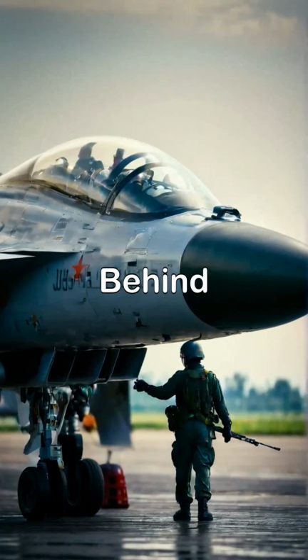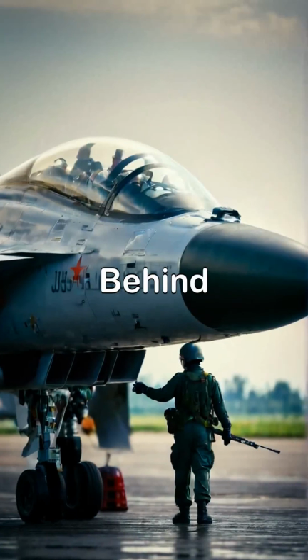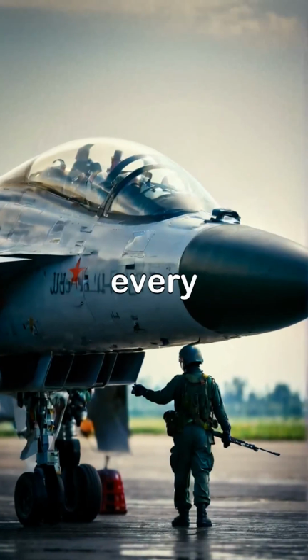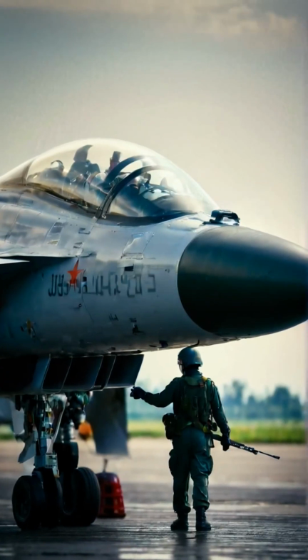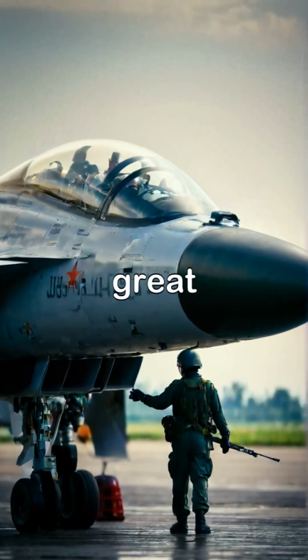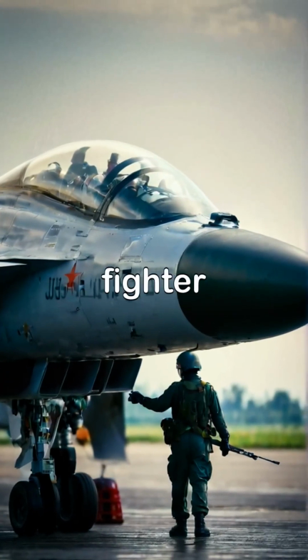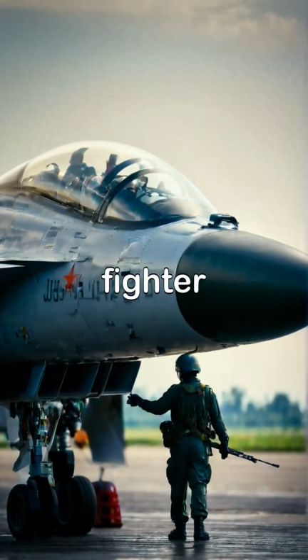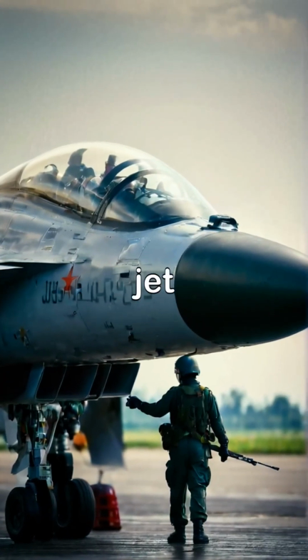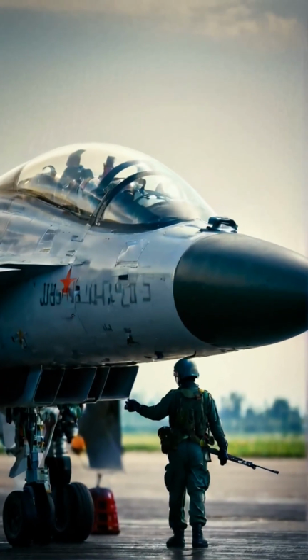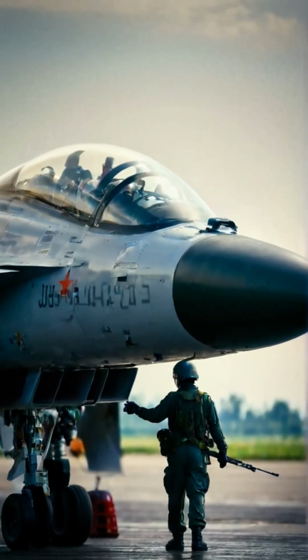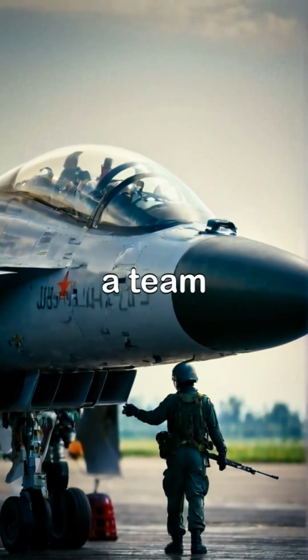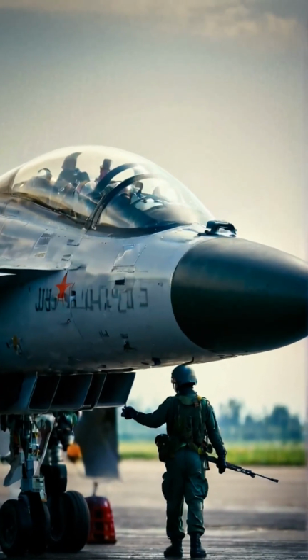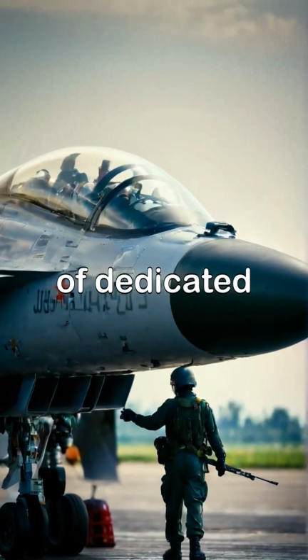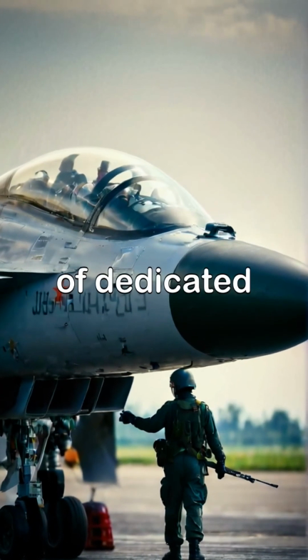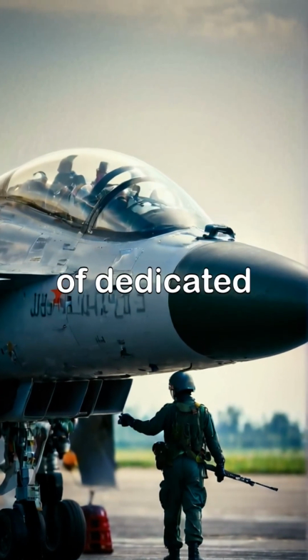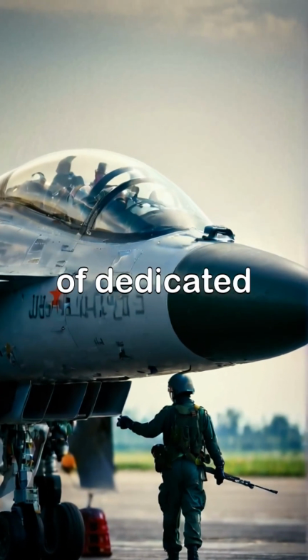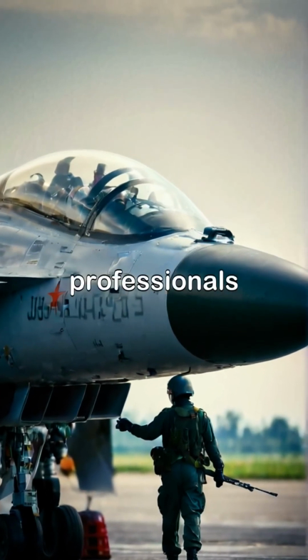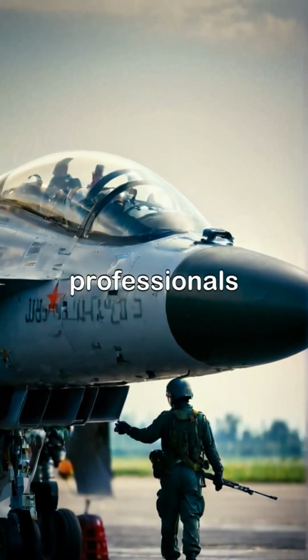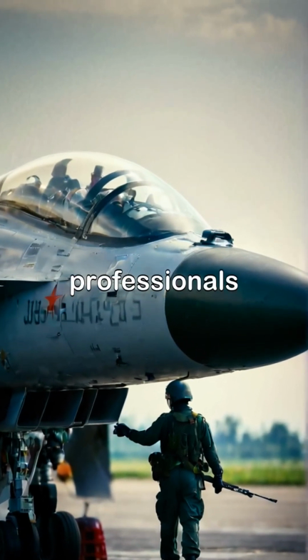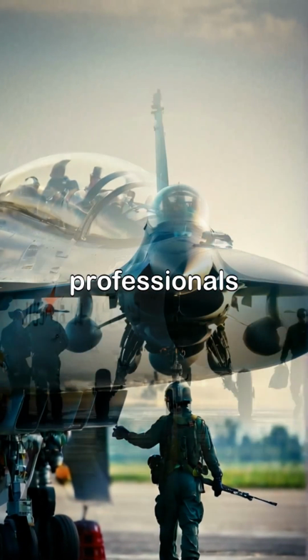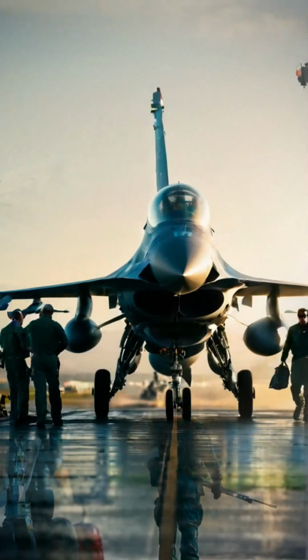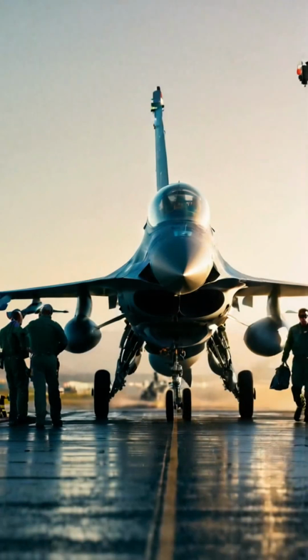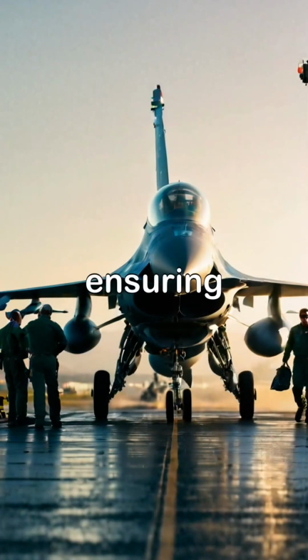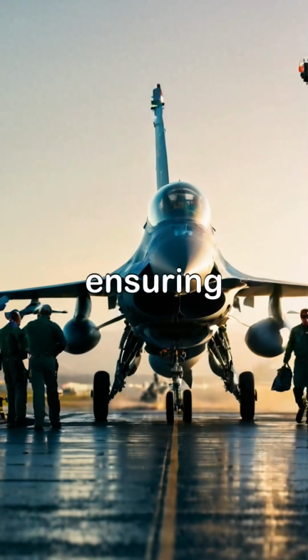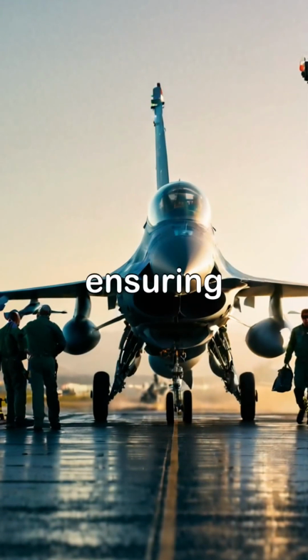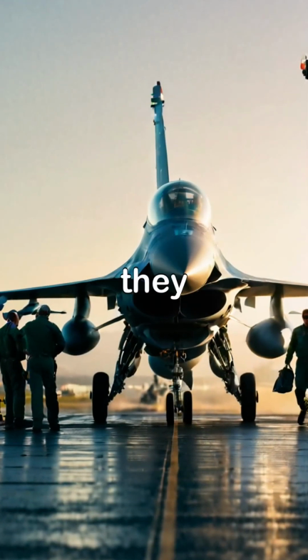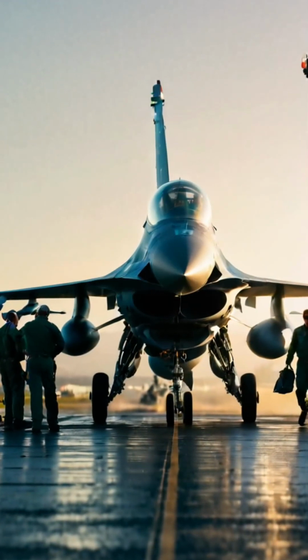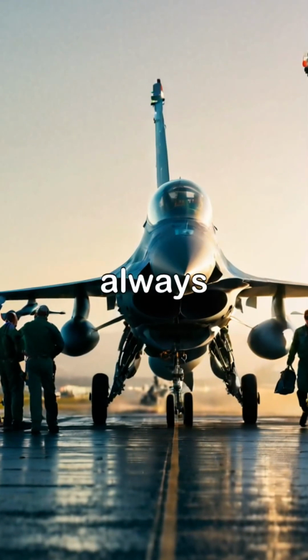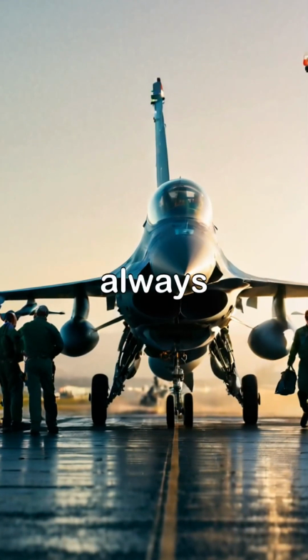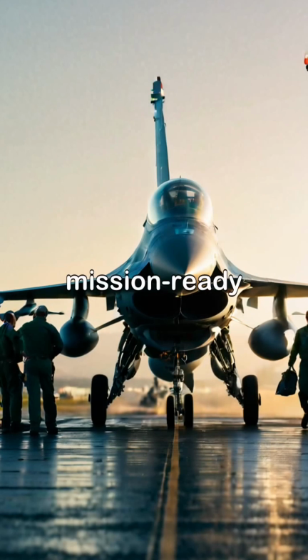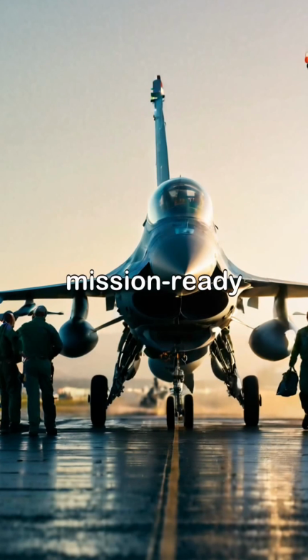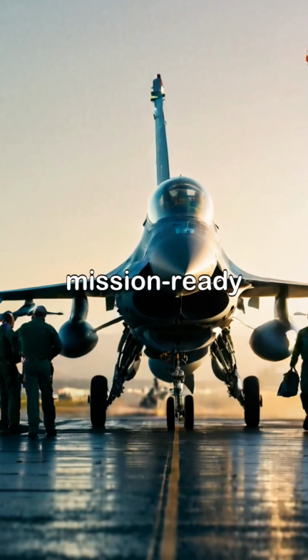Behind every great fighter jet is a team of dedicated professionals, ensuring they are always mission-ready.